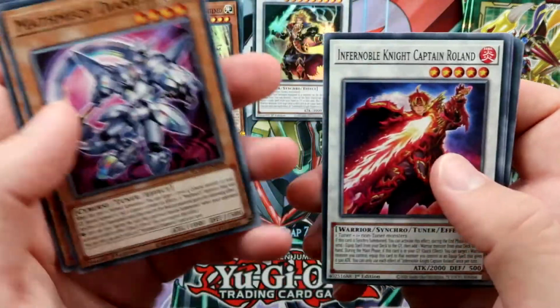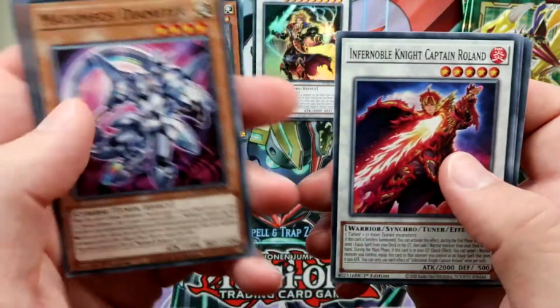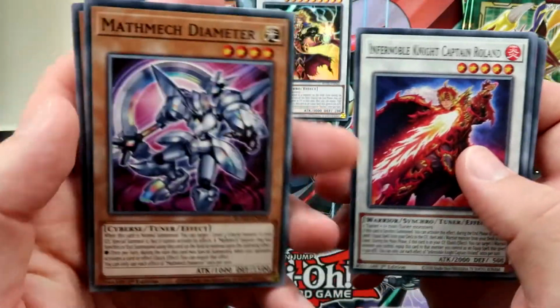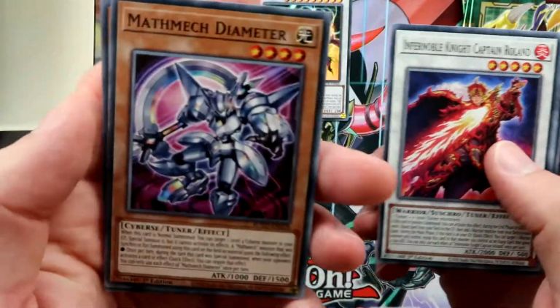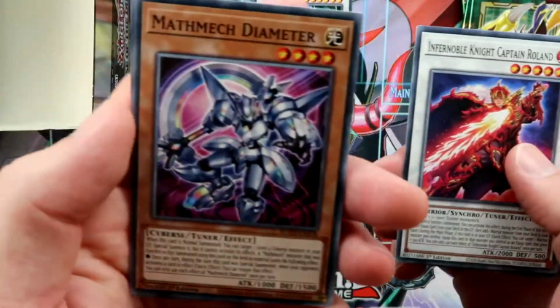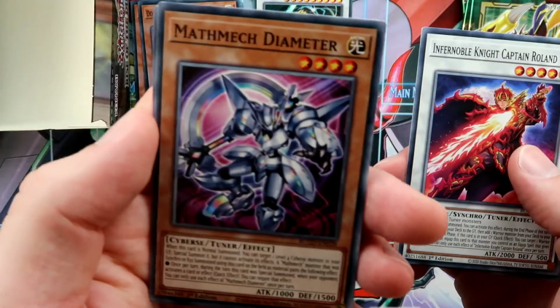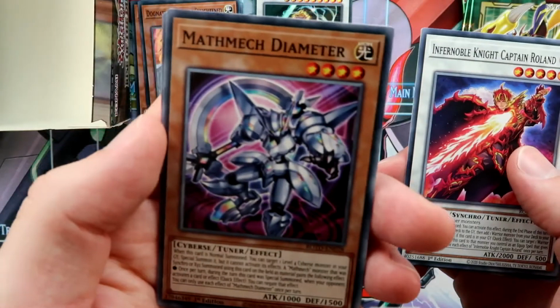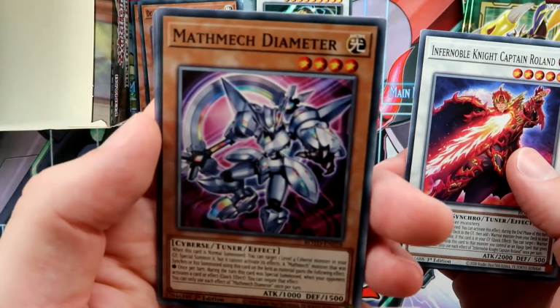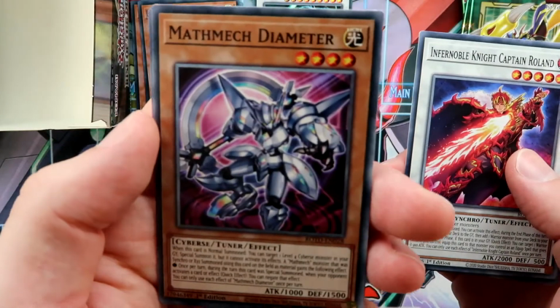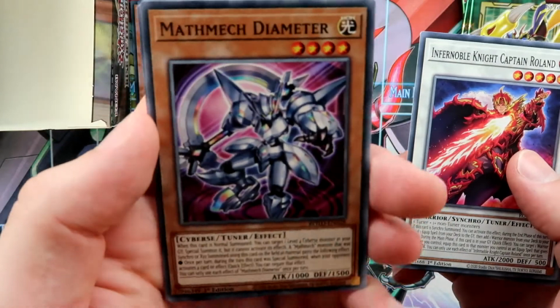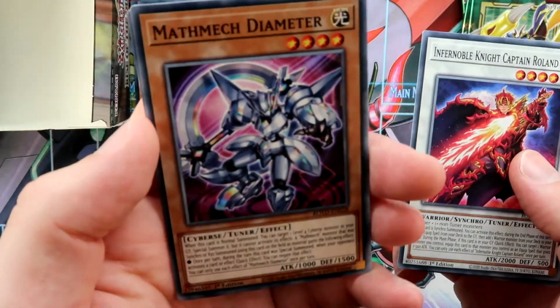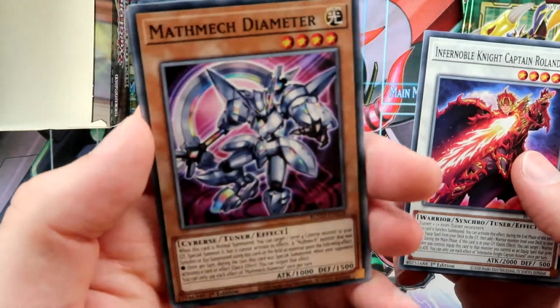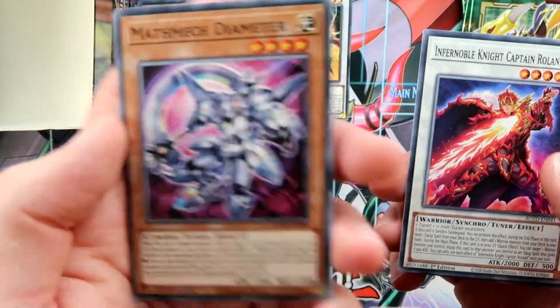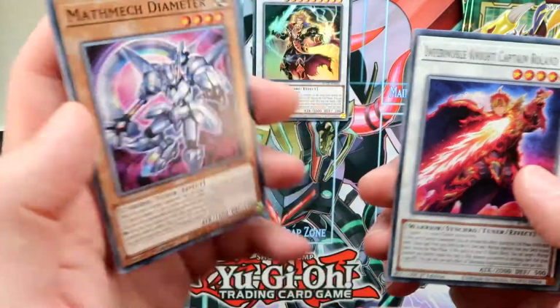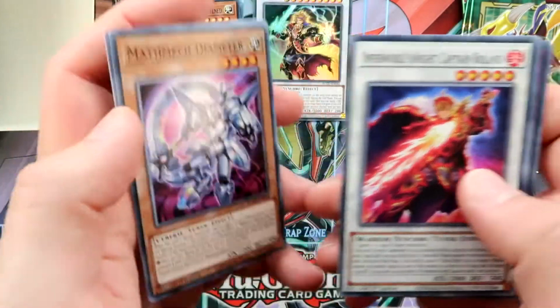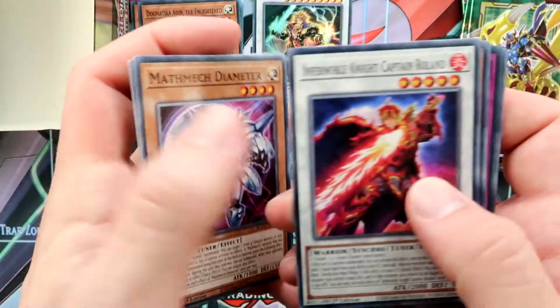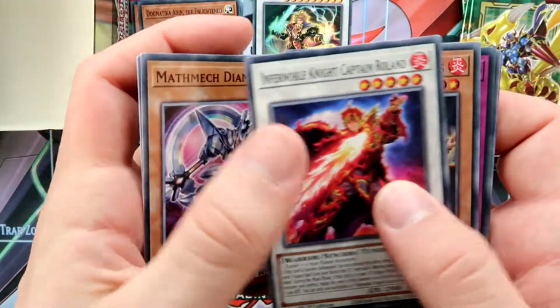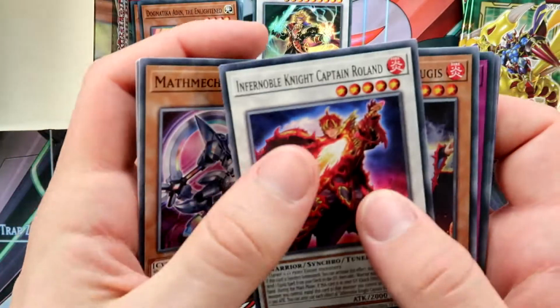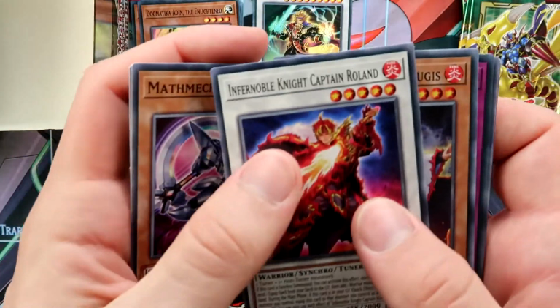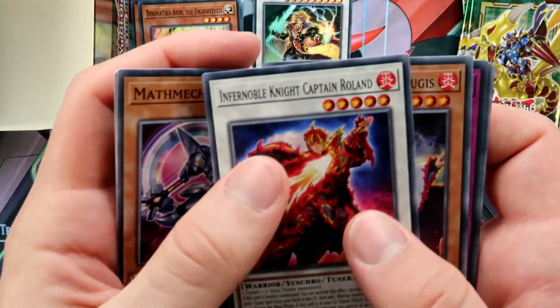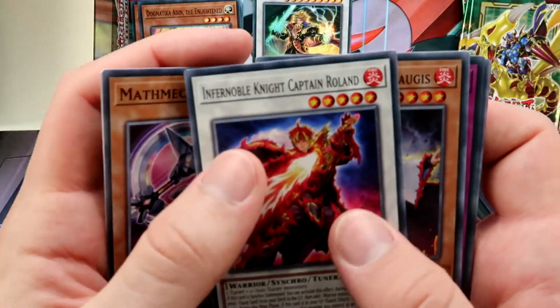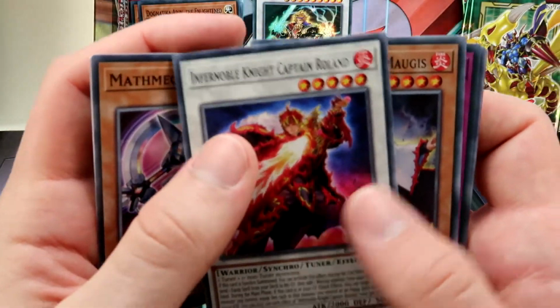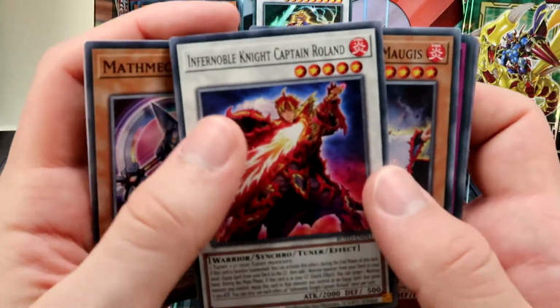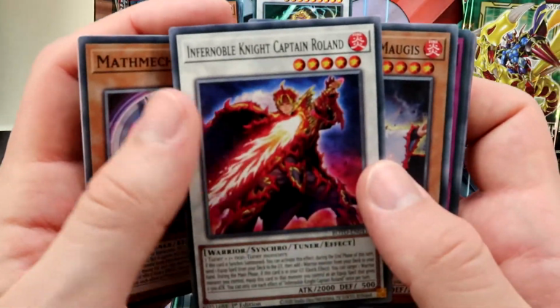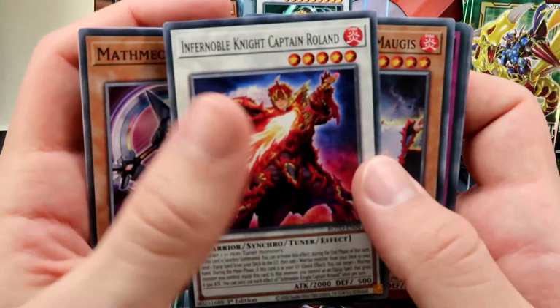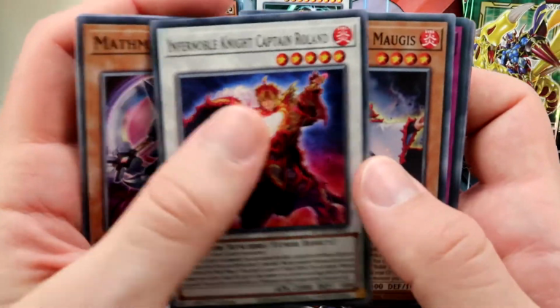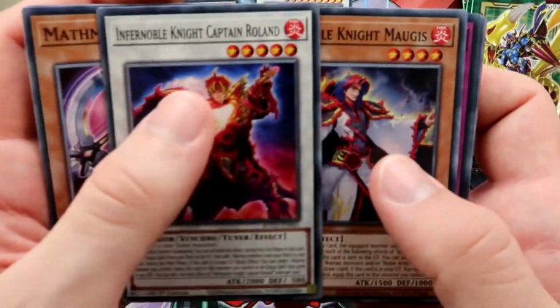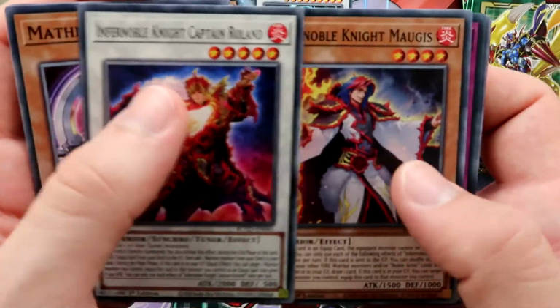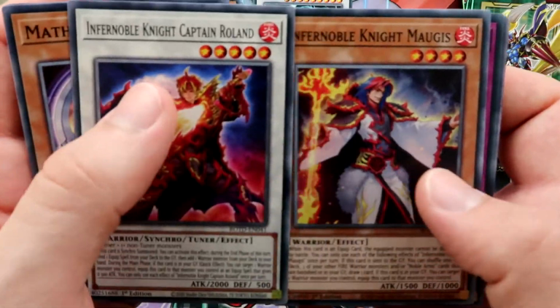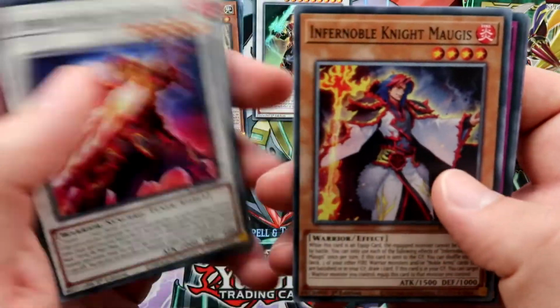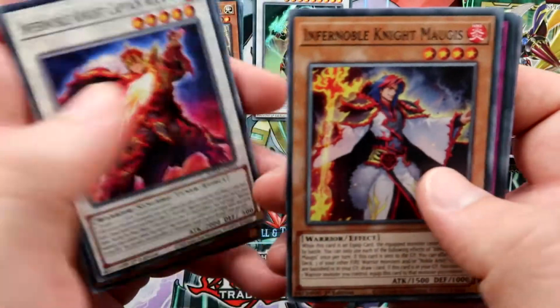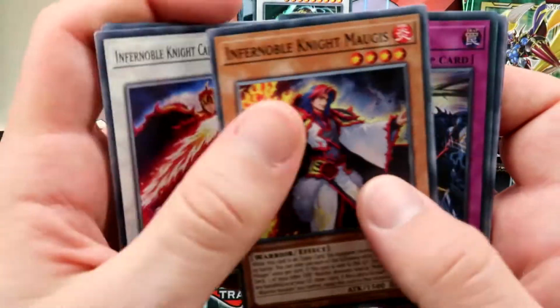We got the new Matmax support card, the Amator, and Infernoble Knight Captain Roland.